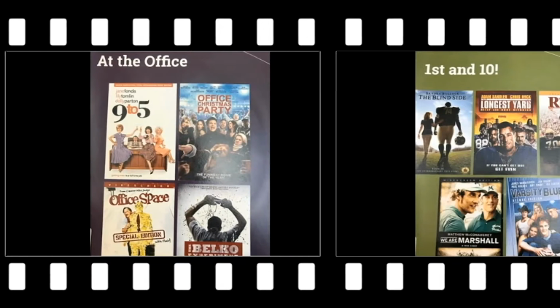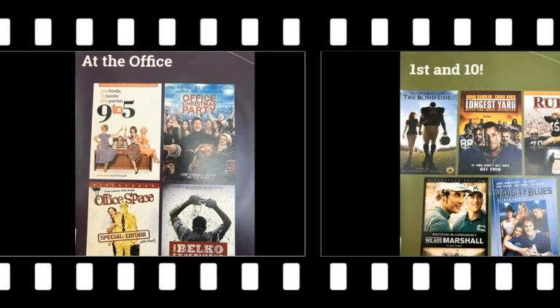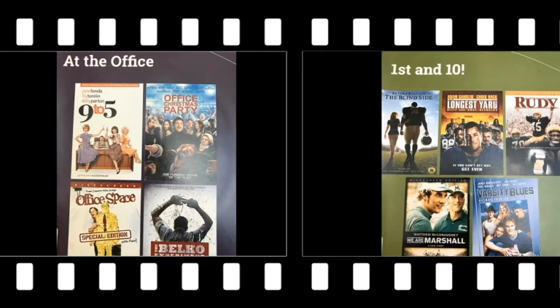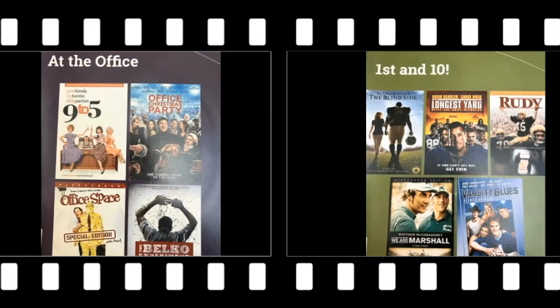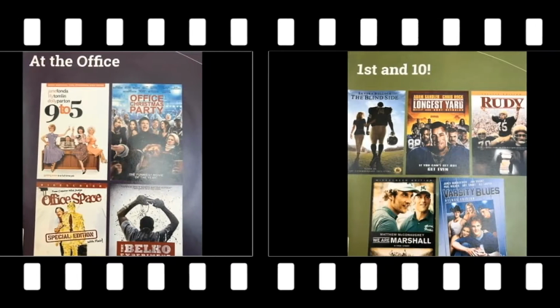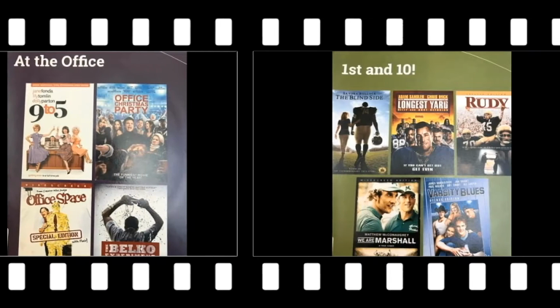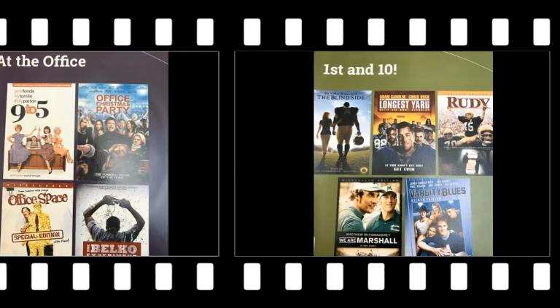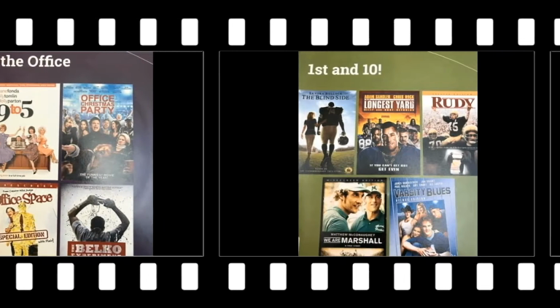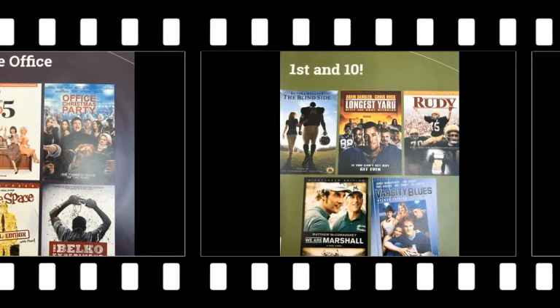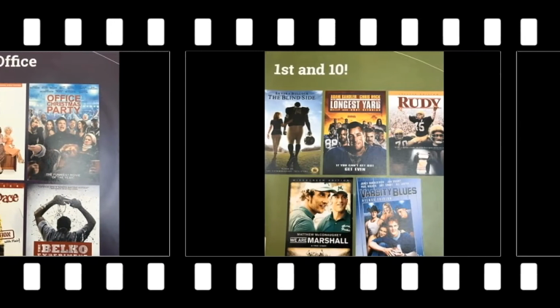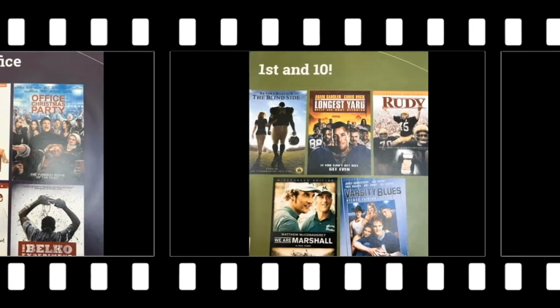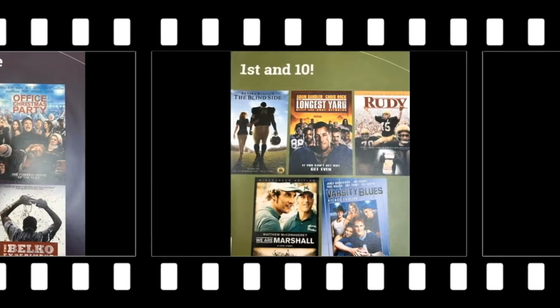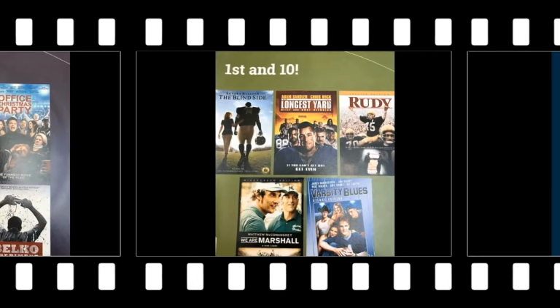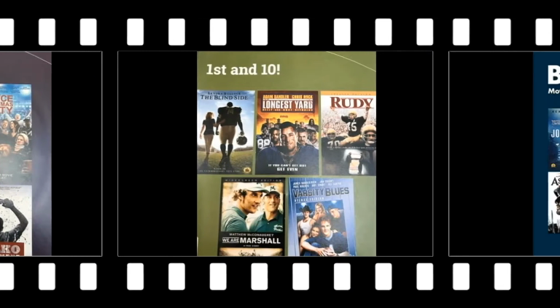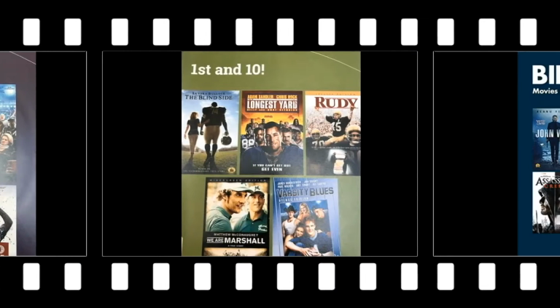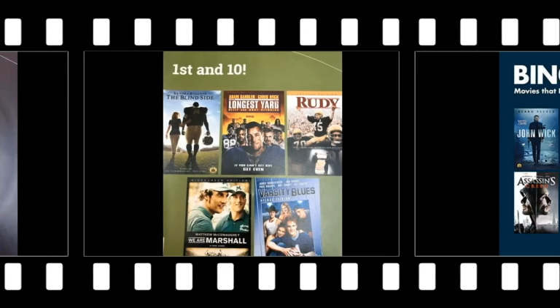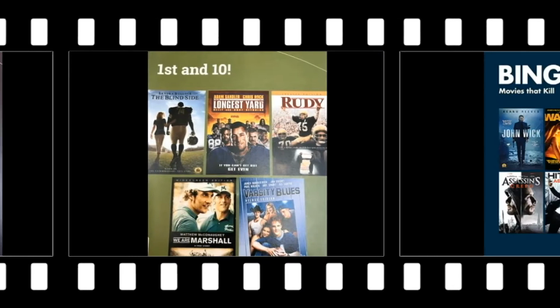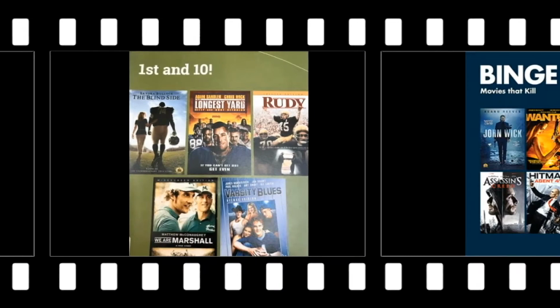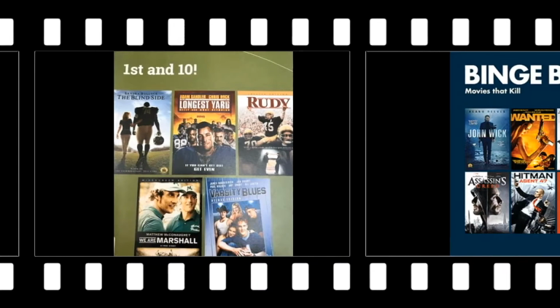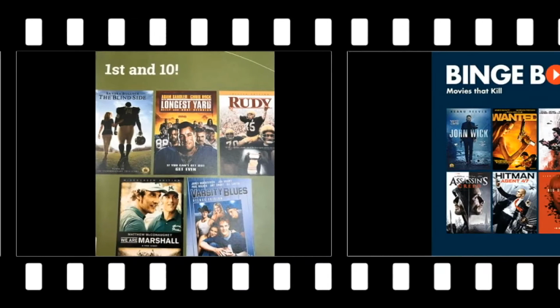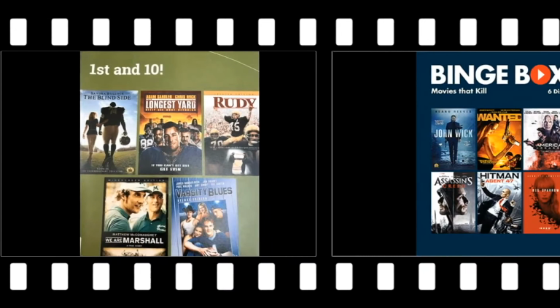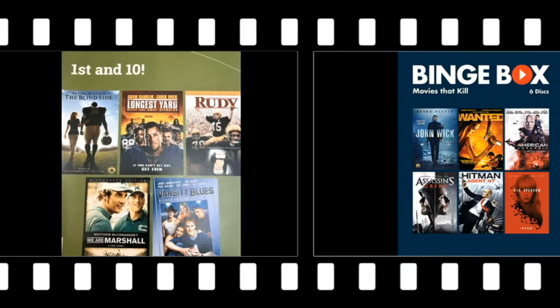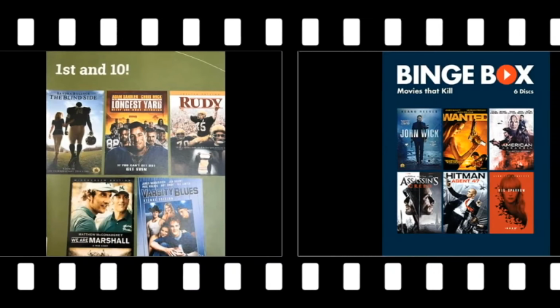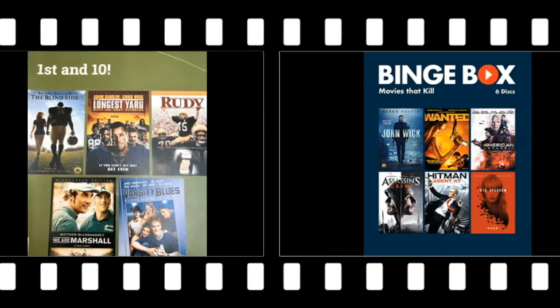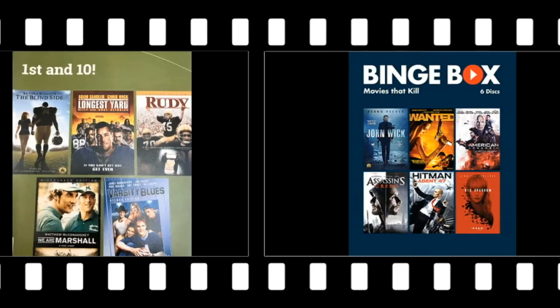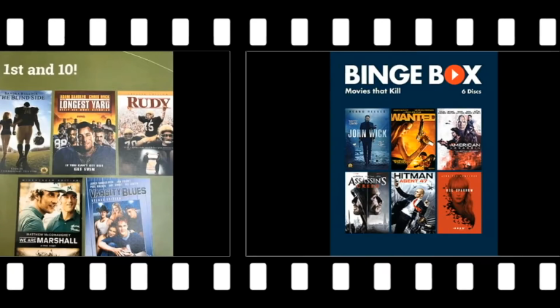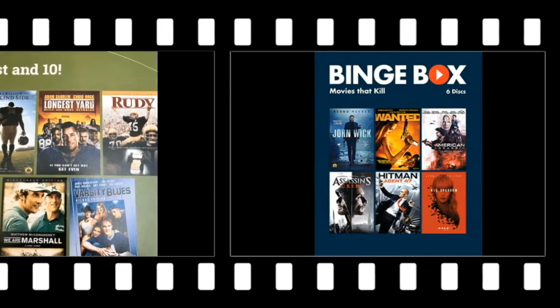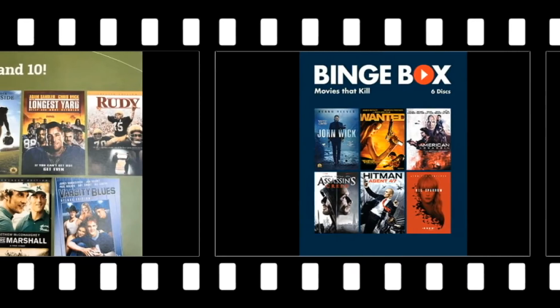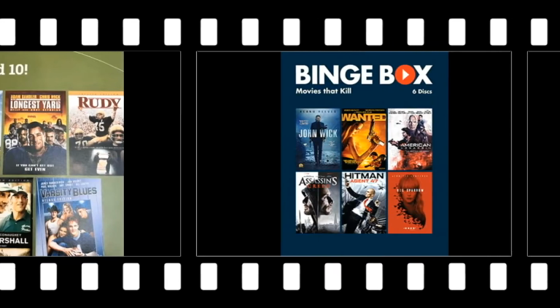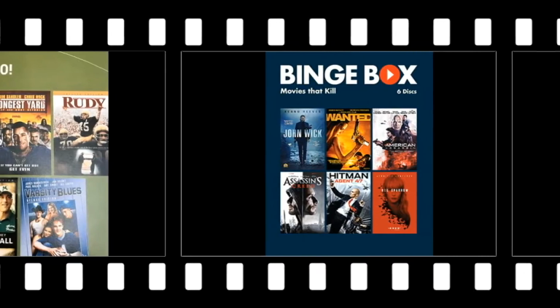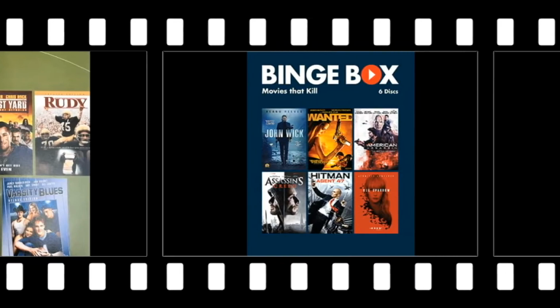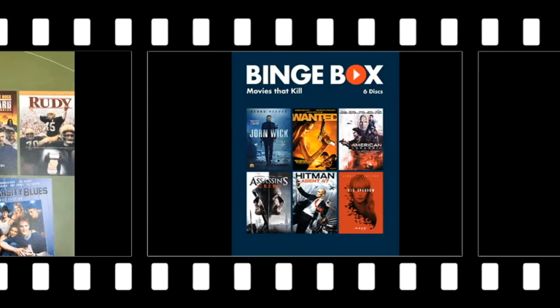They rent for three weeks, are renewable, and you can easily search for them in our catalog.